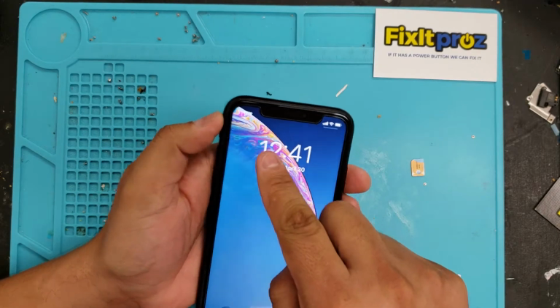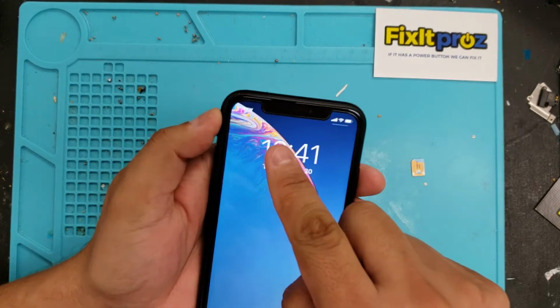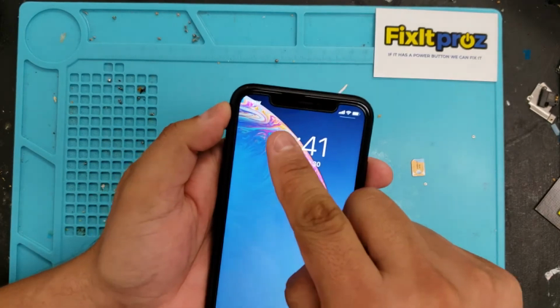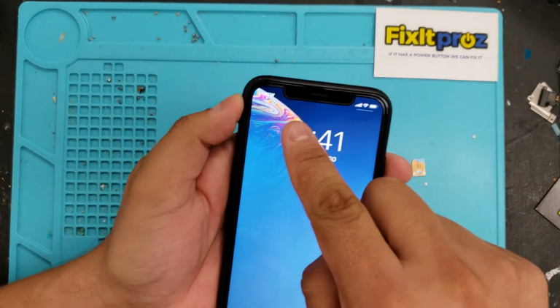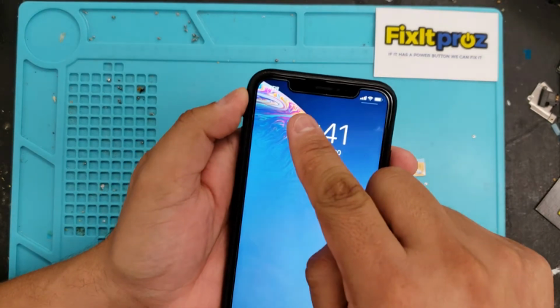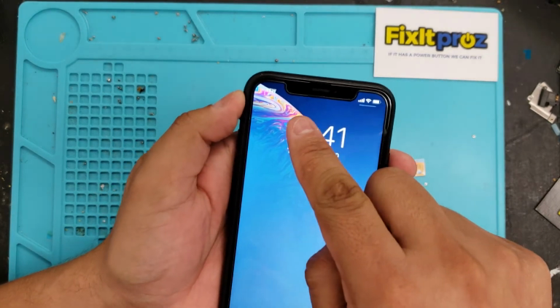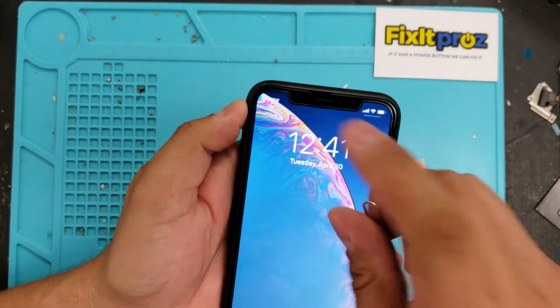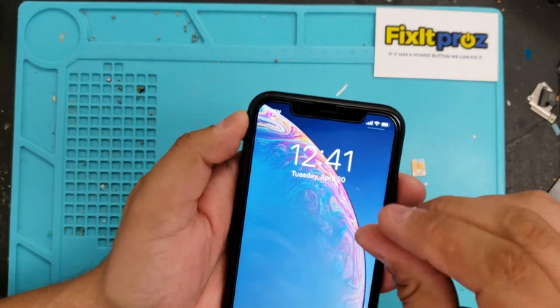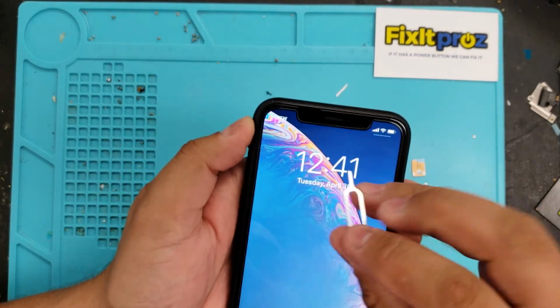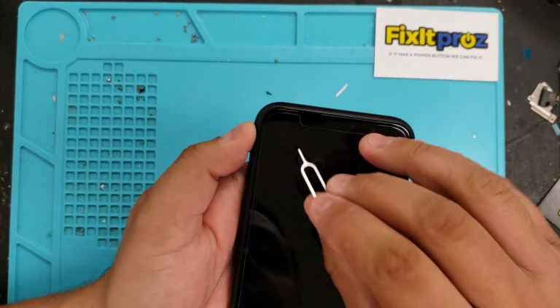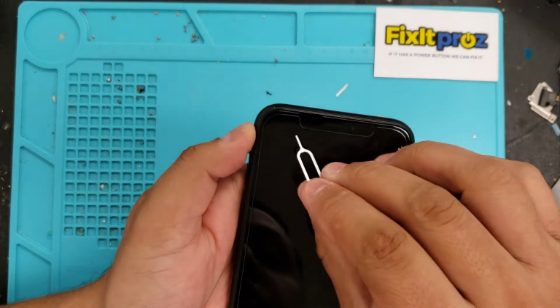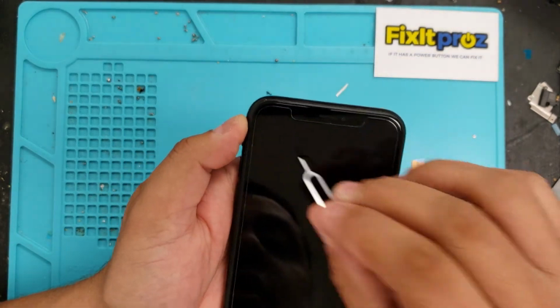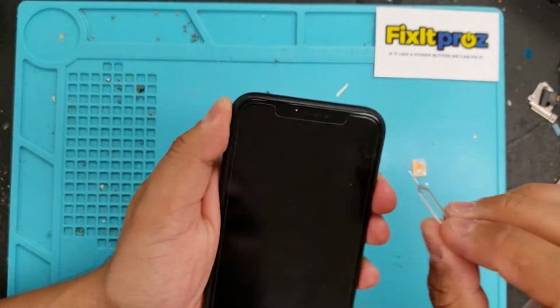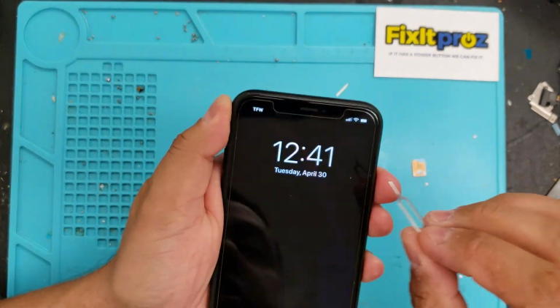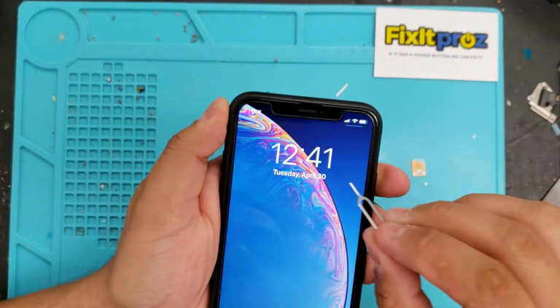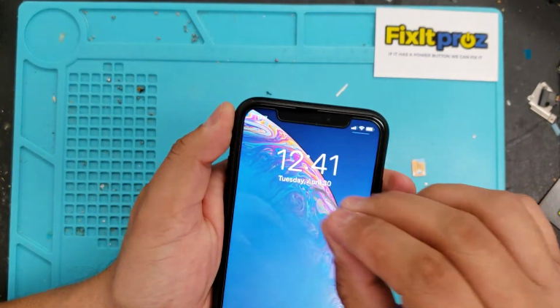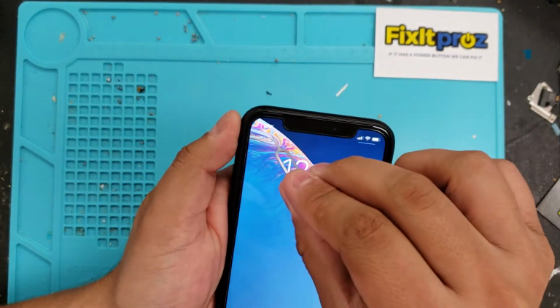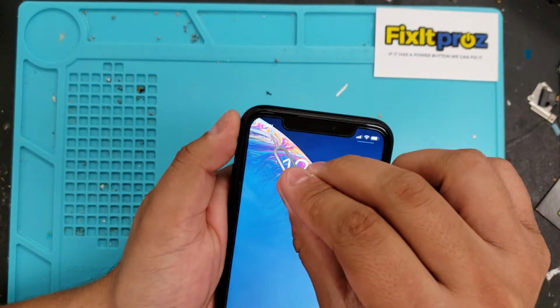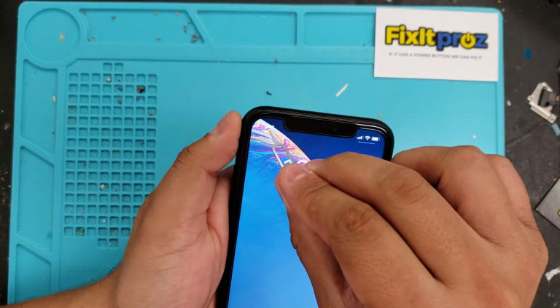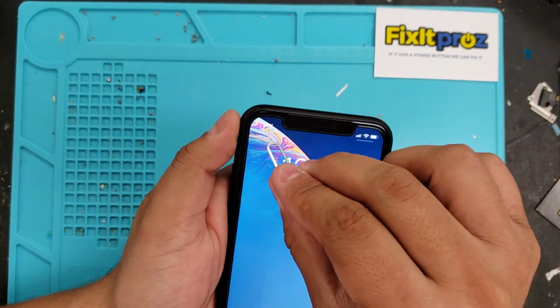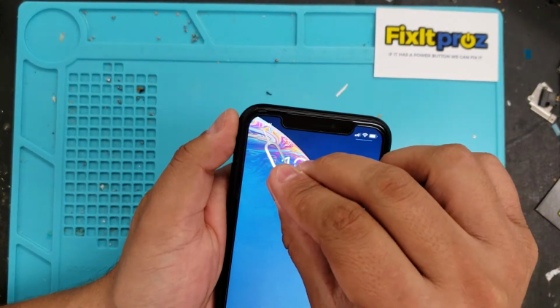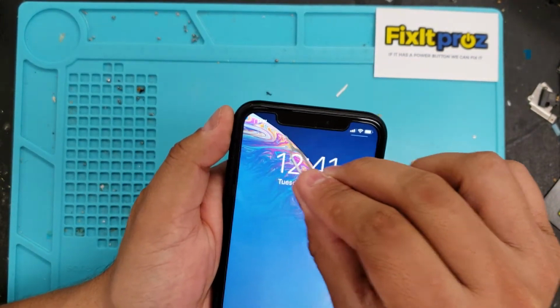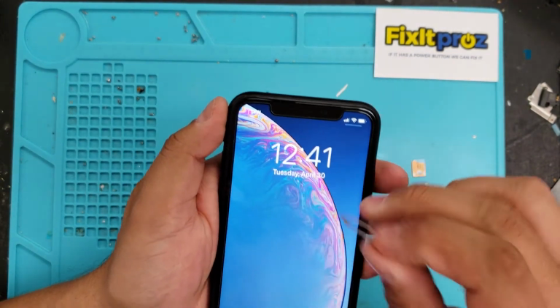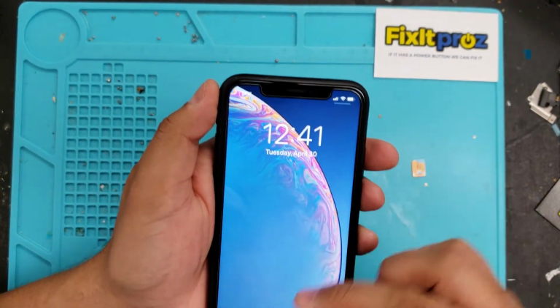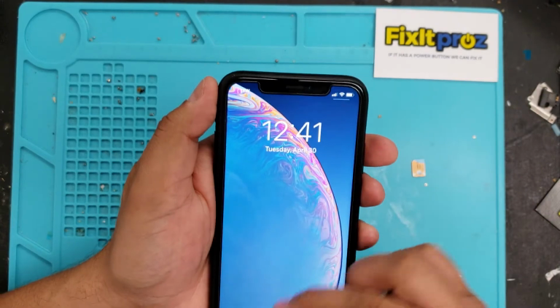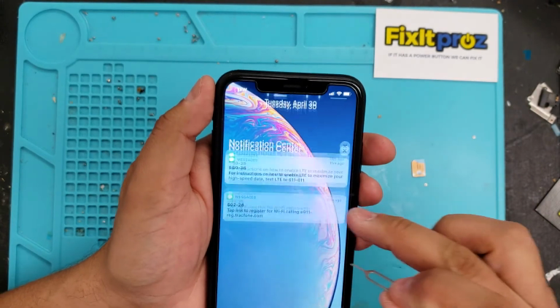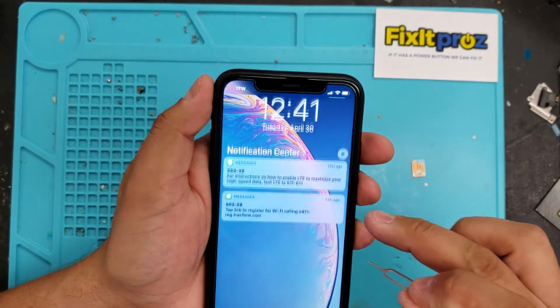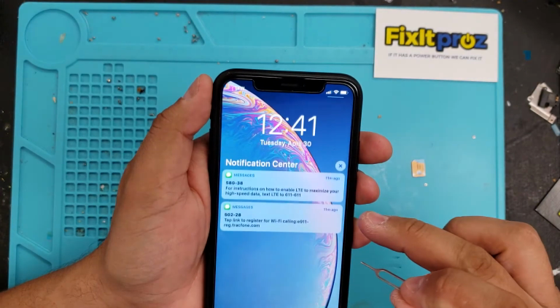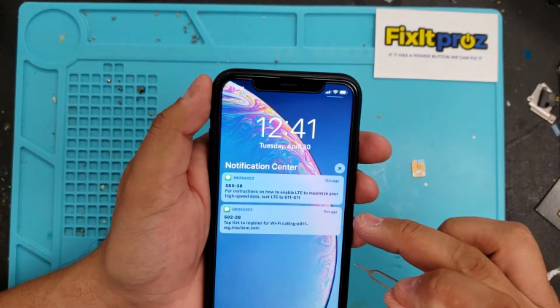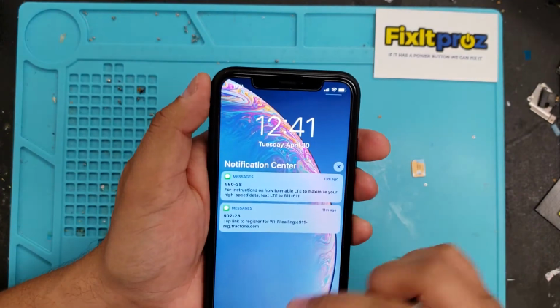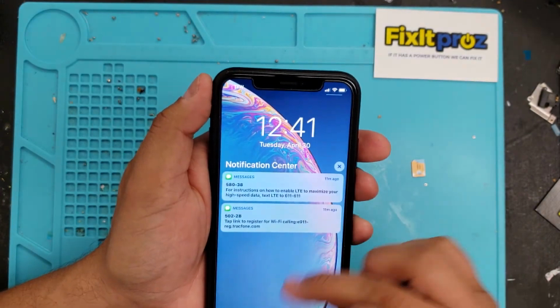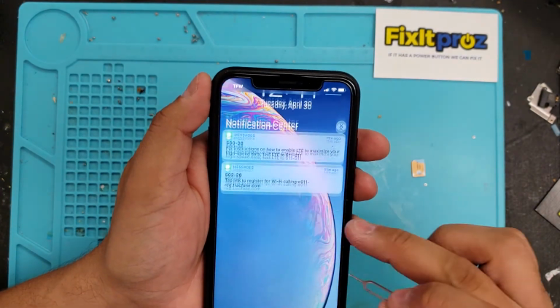I don't know if you can see right here, it is saying TracFone — TFW — so it is working.